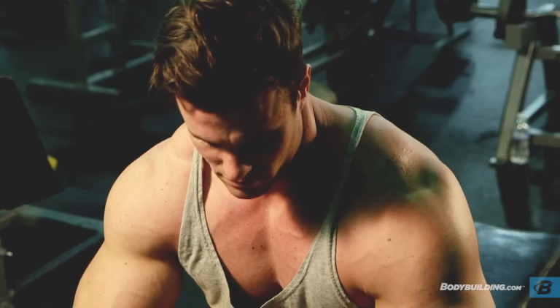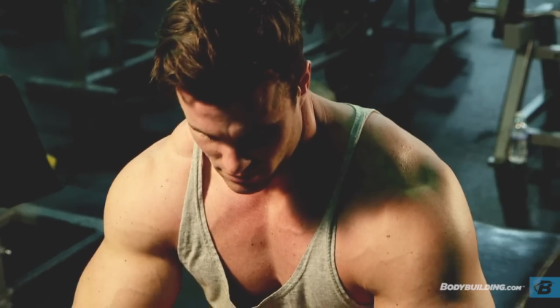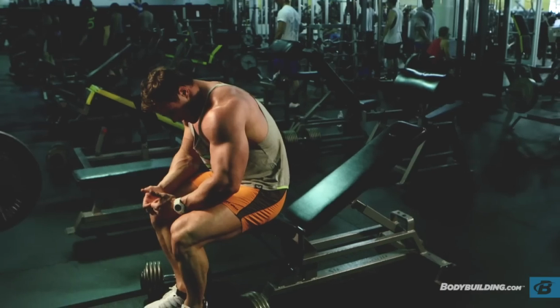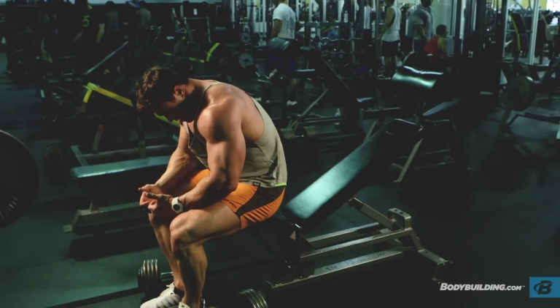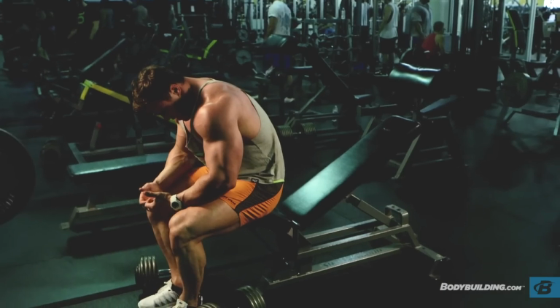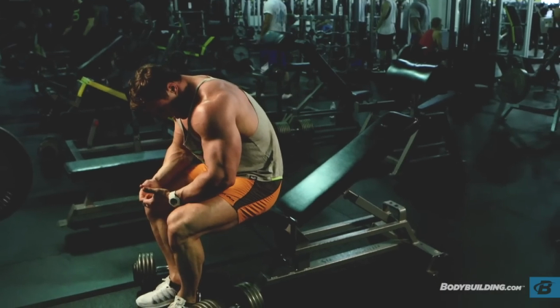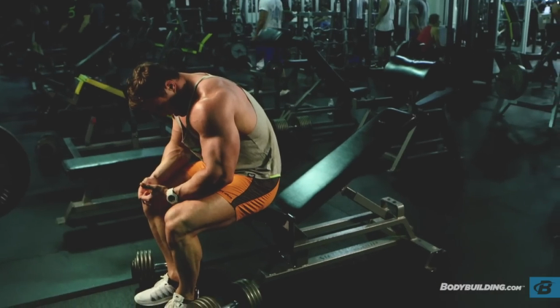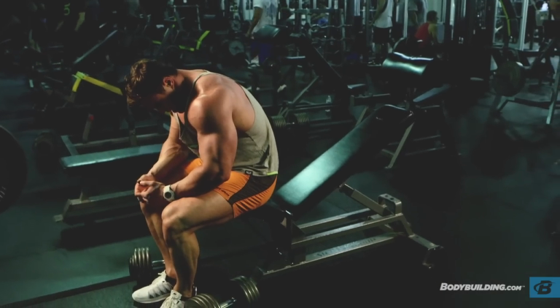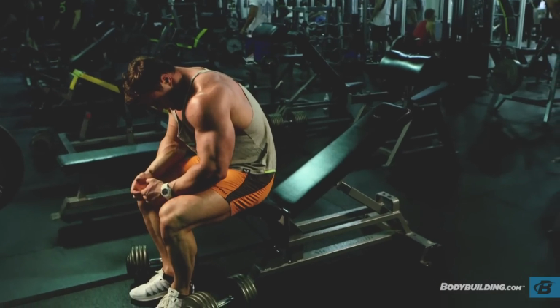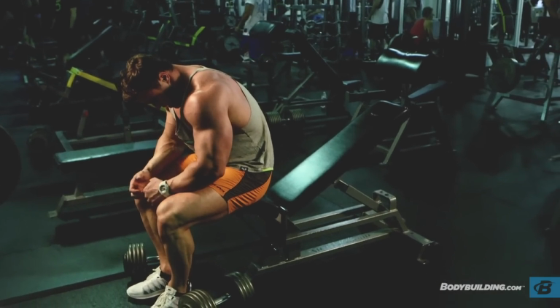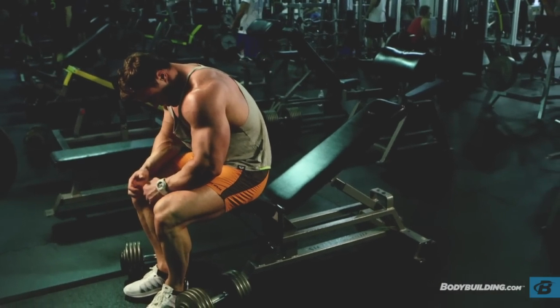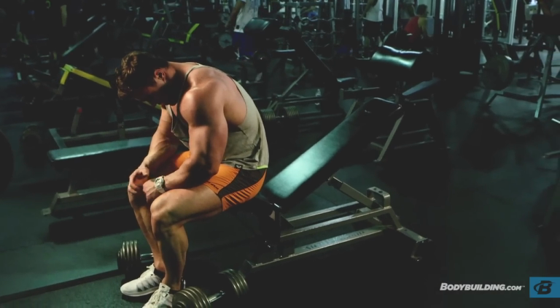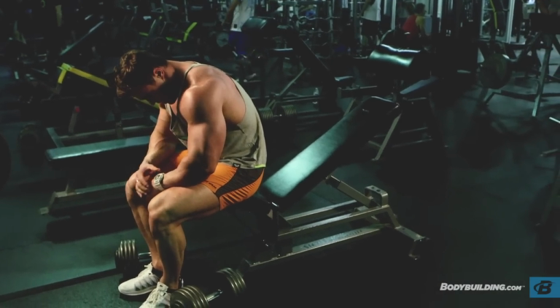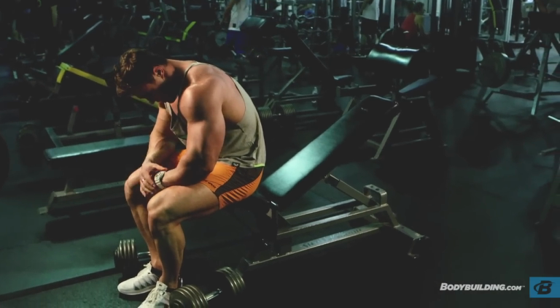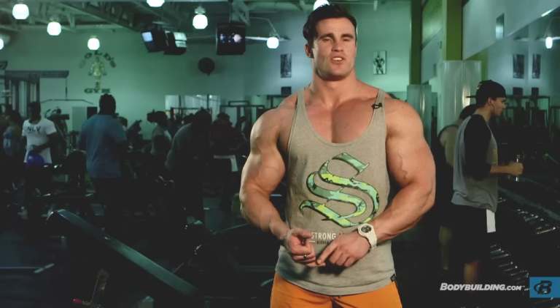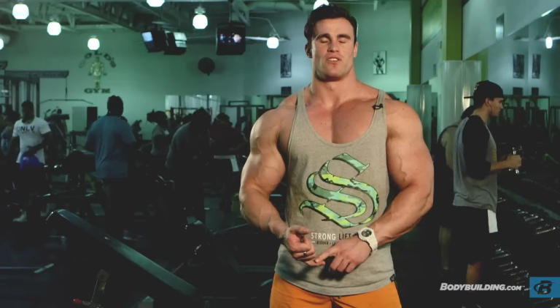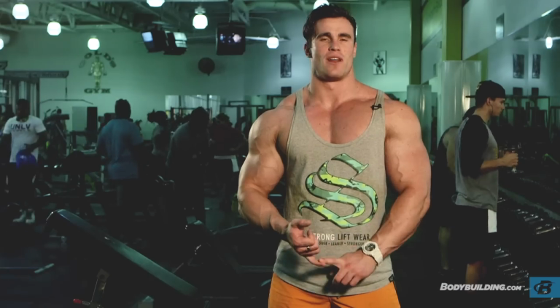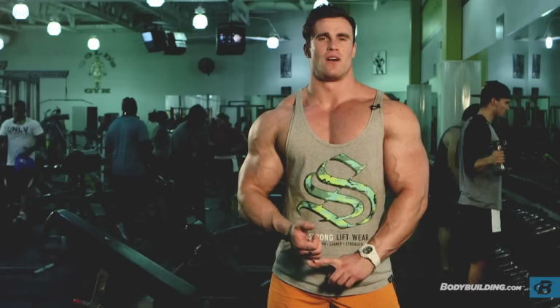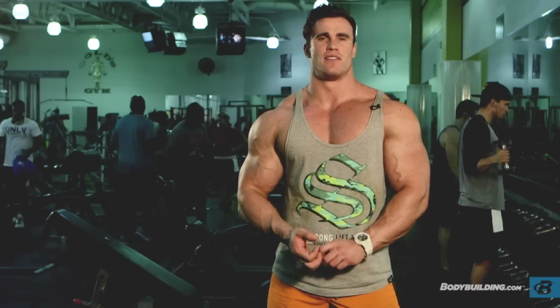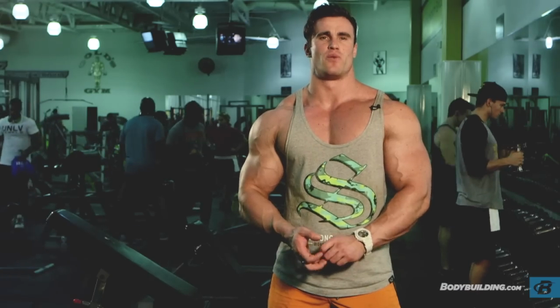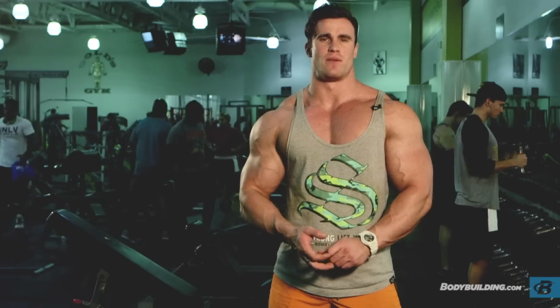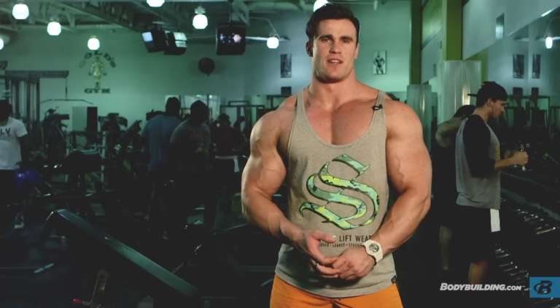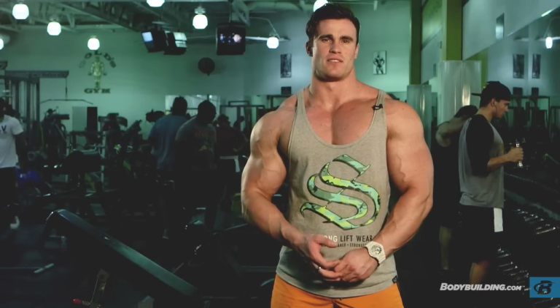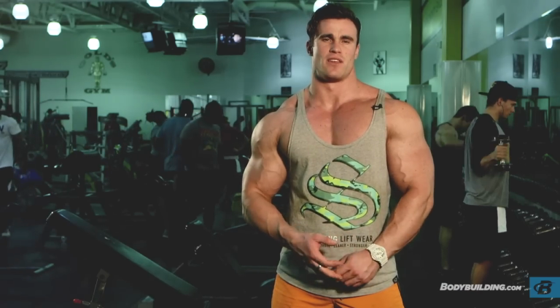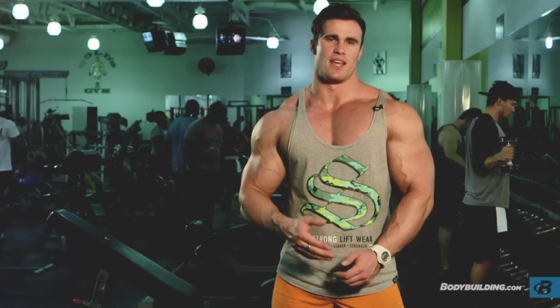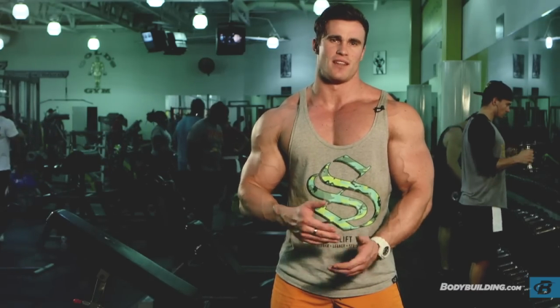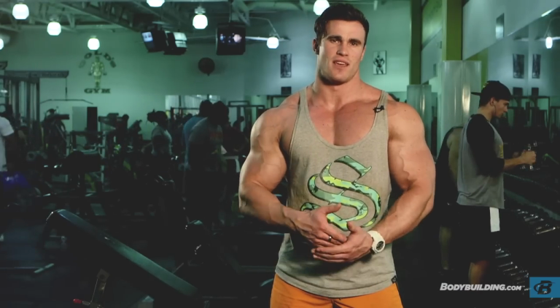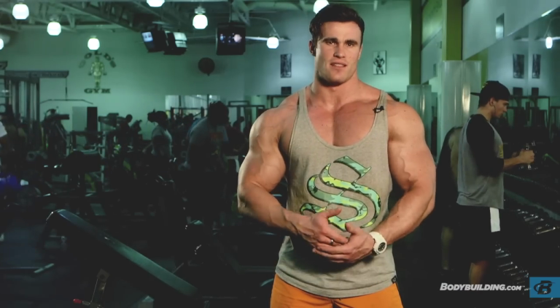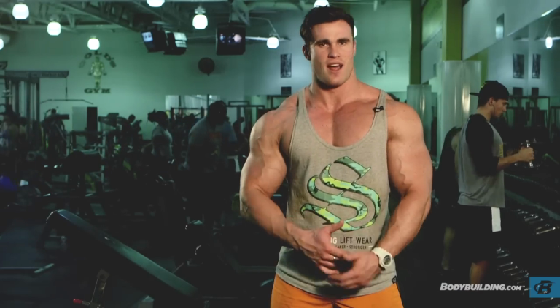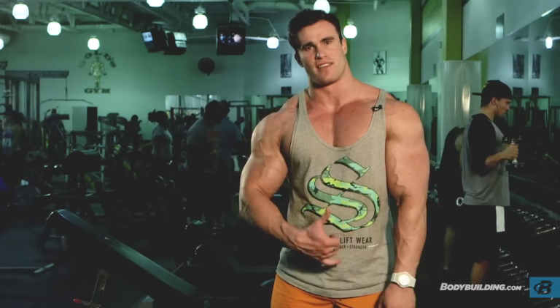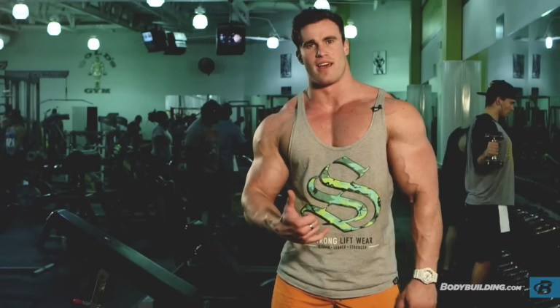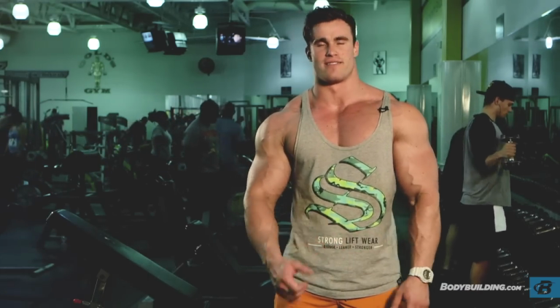The aim of this workout is high intensity. It shouldn't go any longer than 20 minutes. So you're in, get it done, get out.